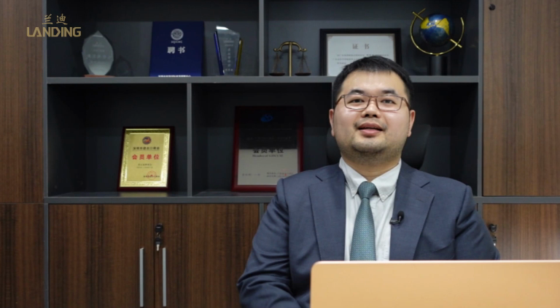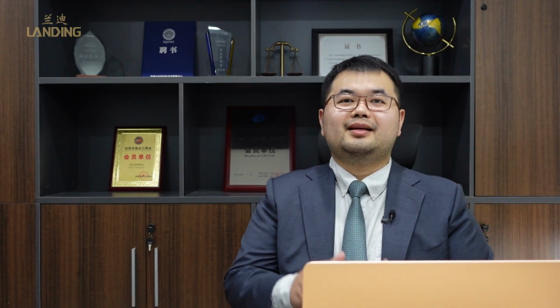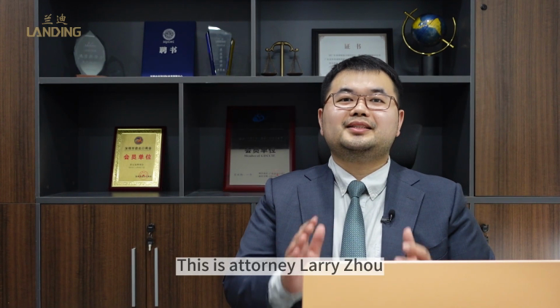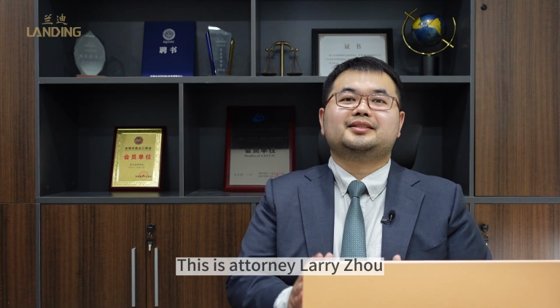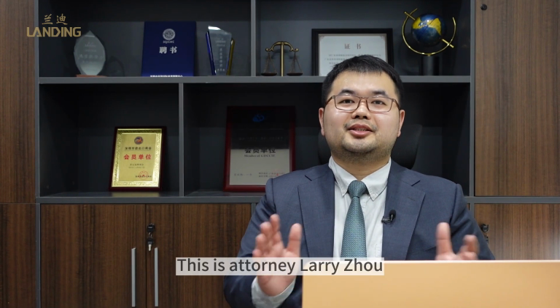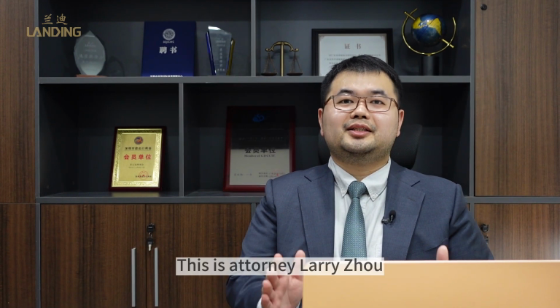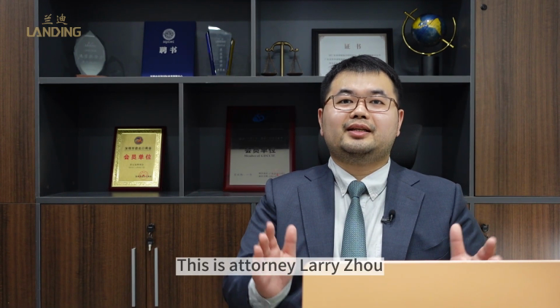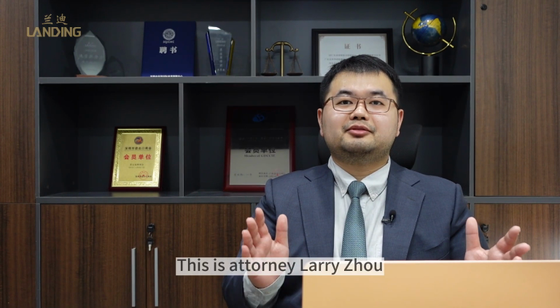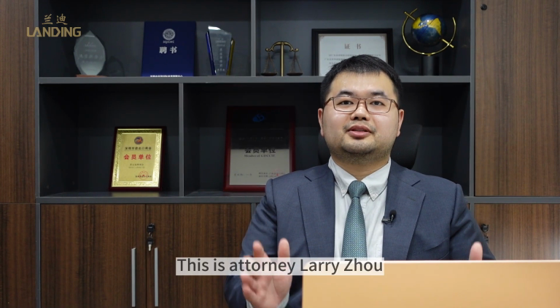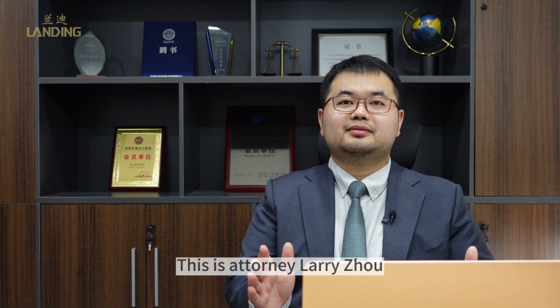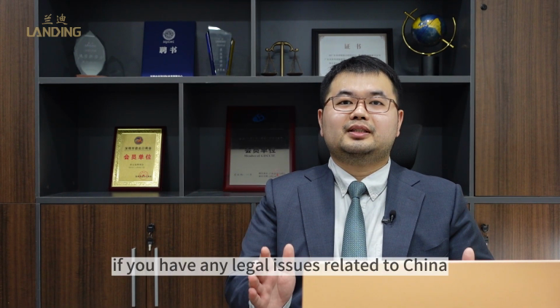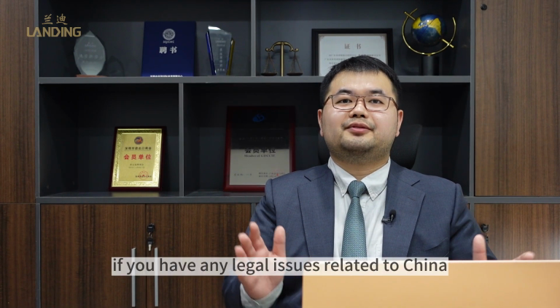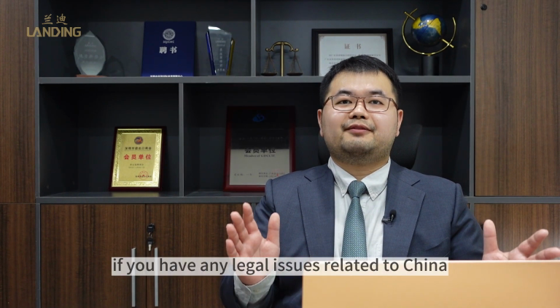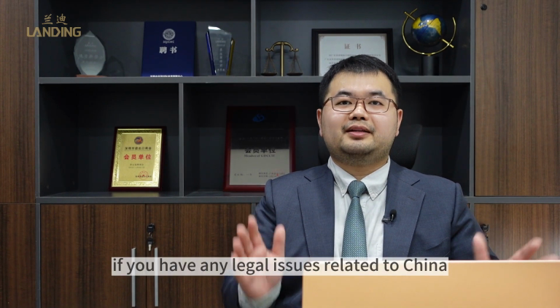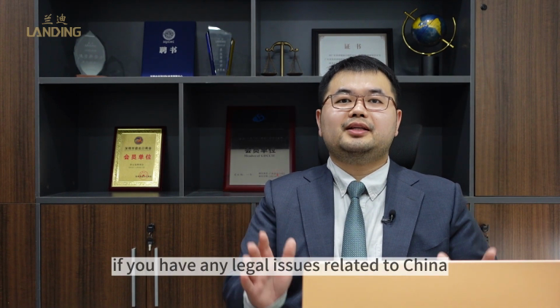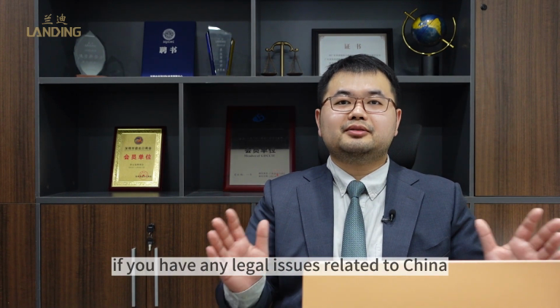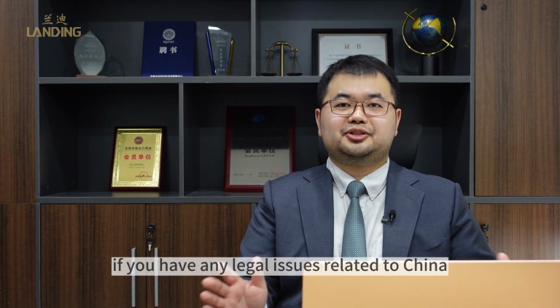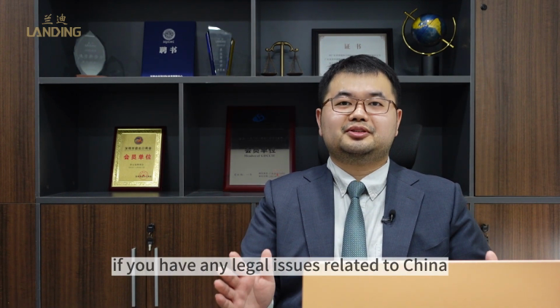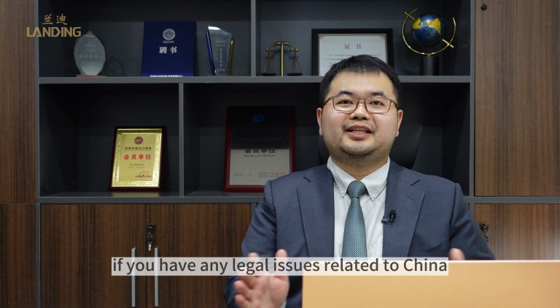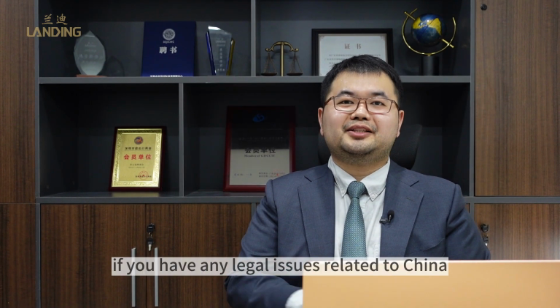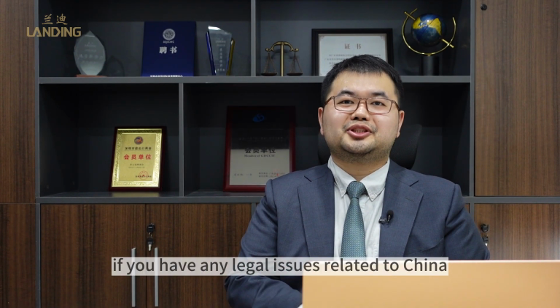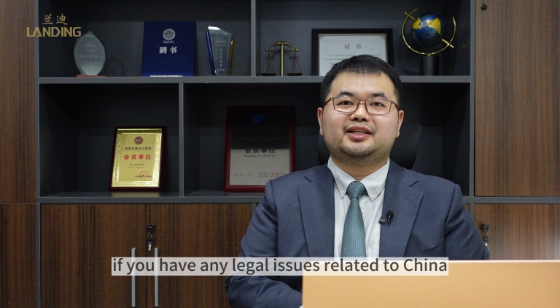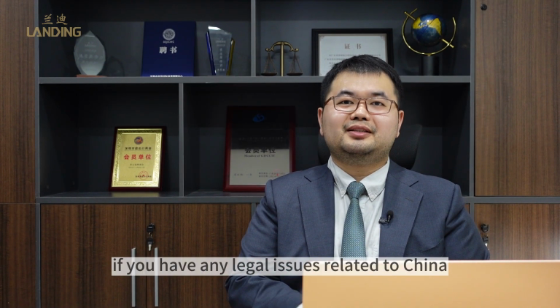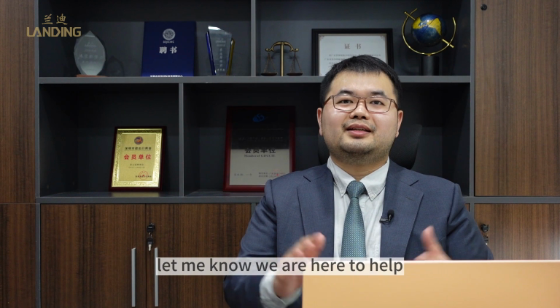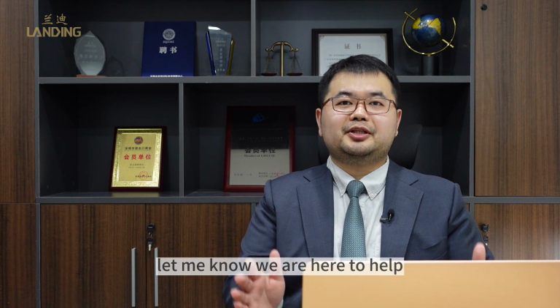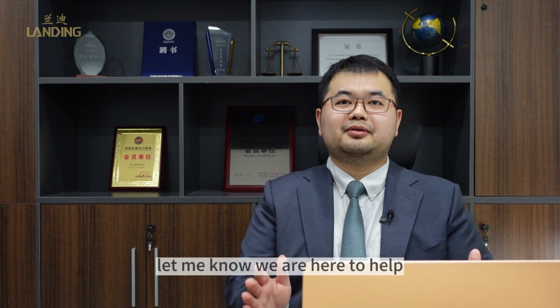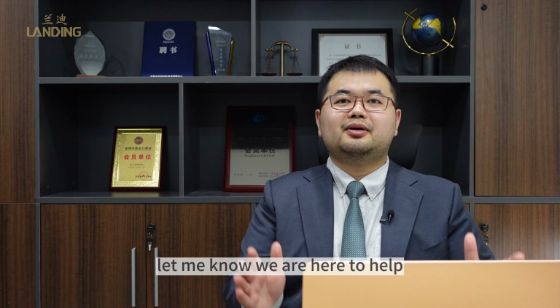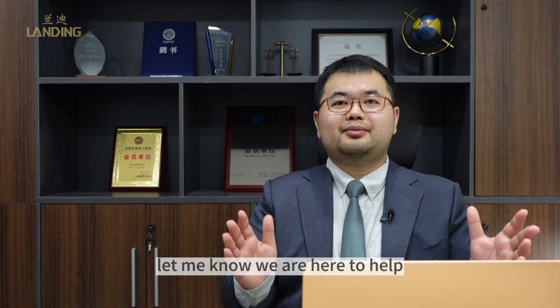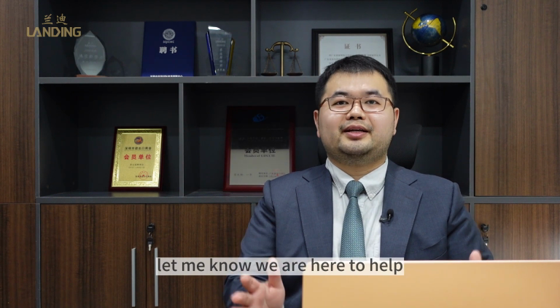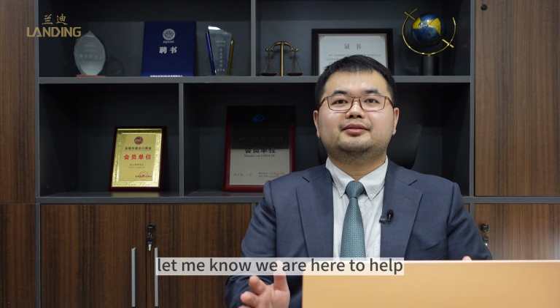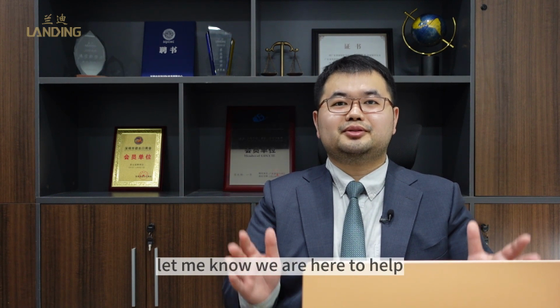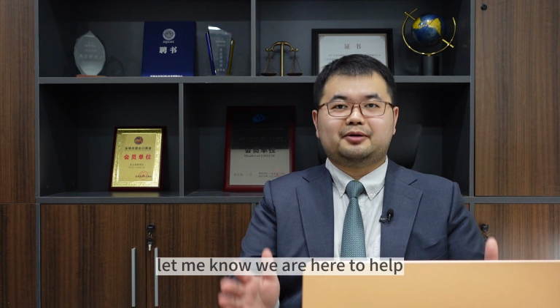This is attorney Larry Zhou. If you have any legal issues related to China, let me know. We are here to help.